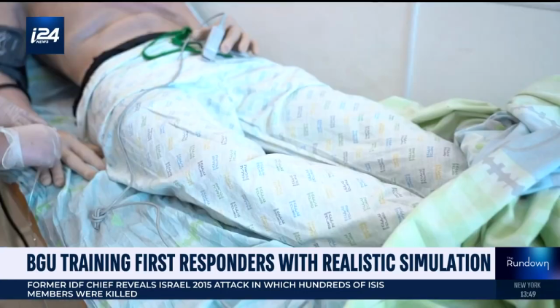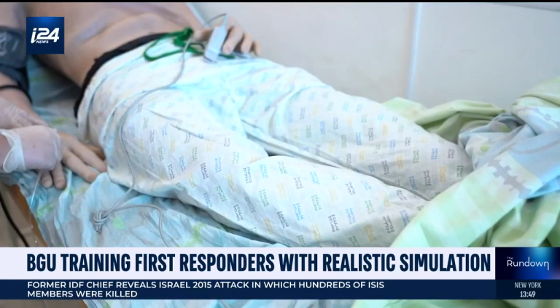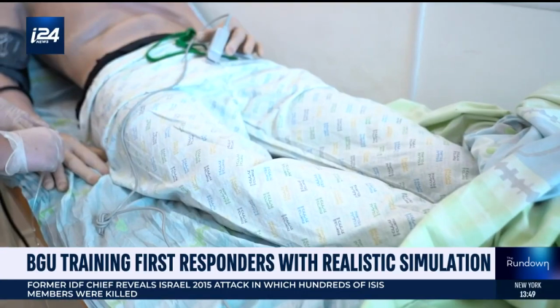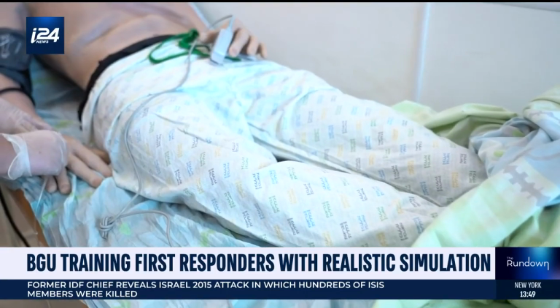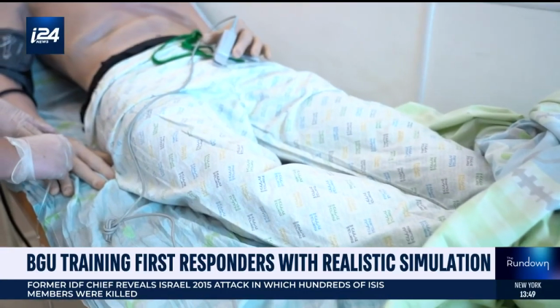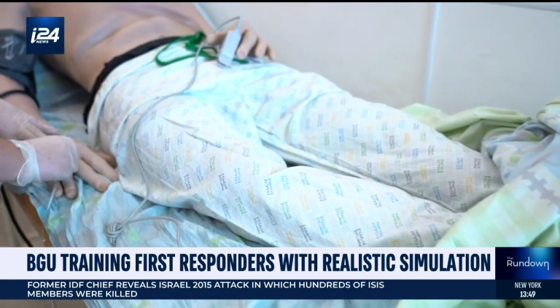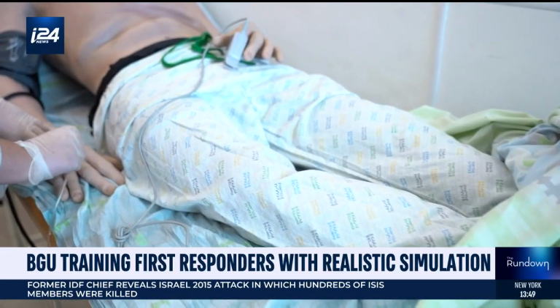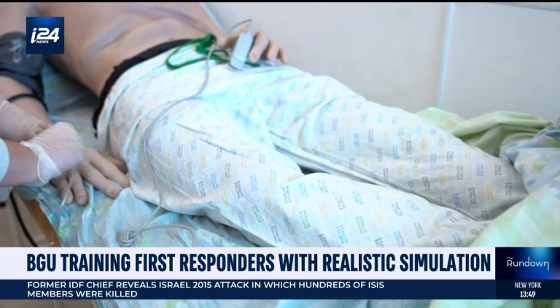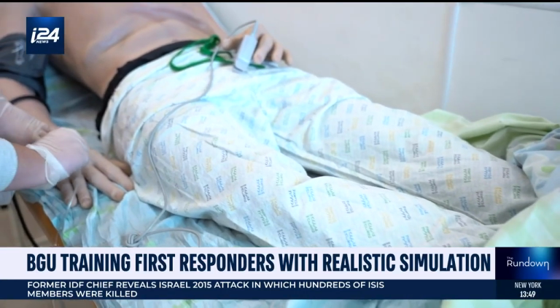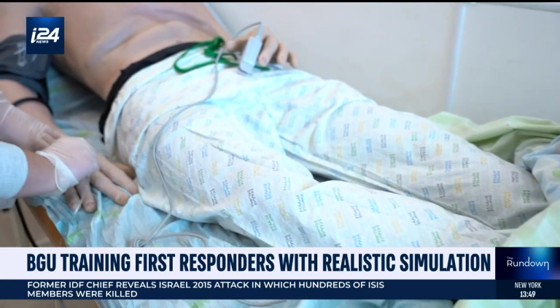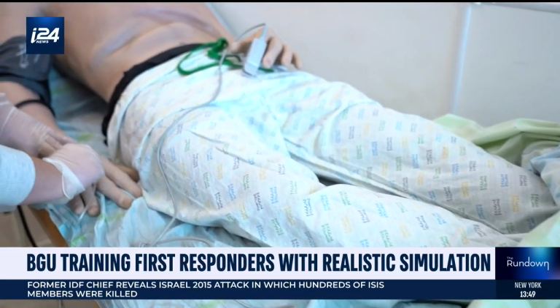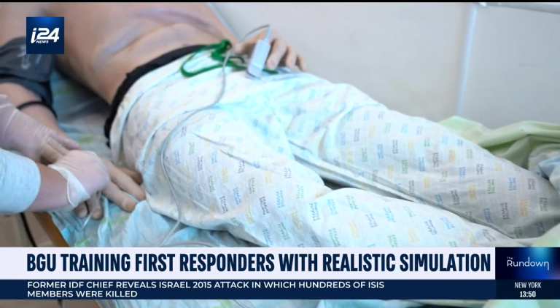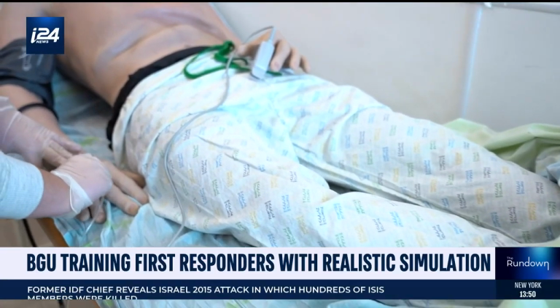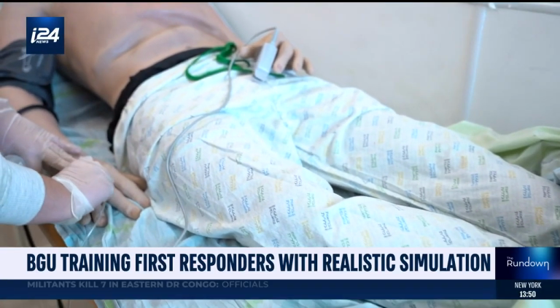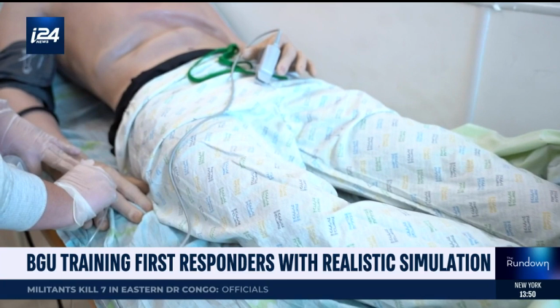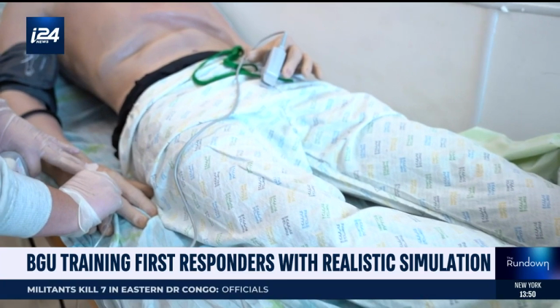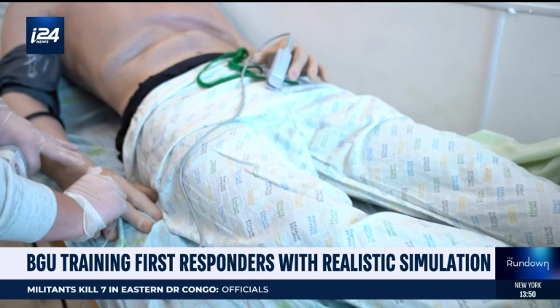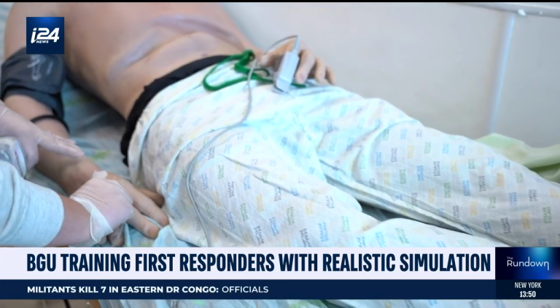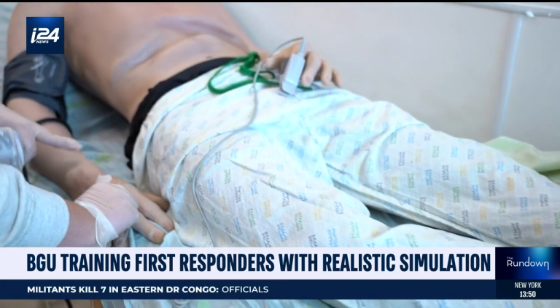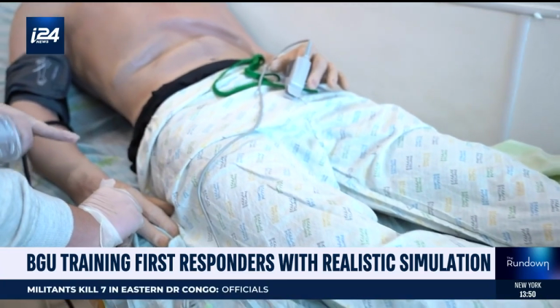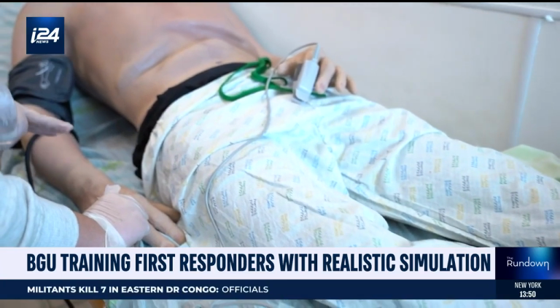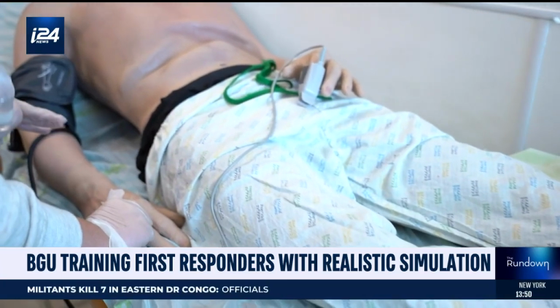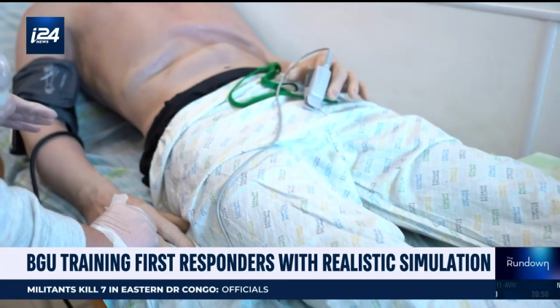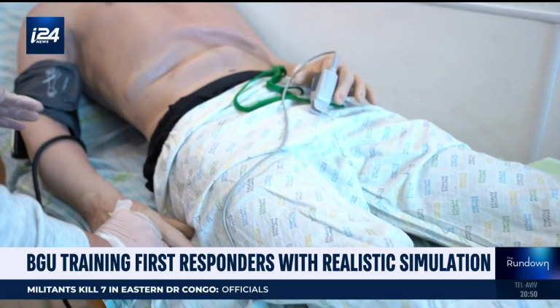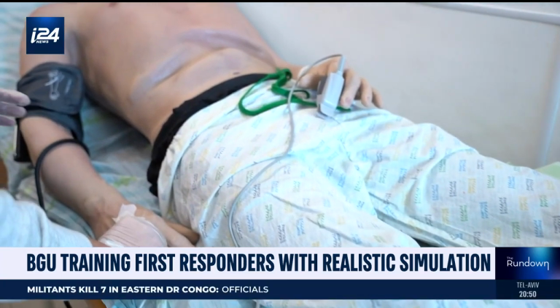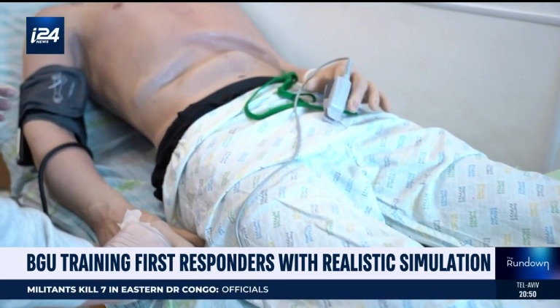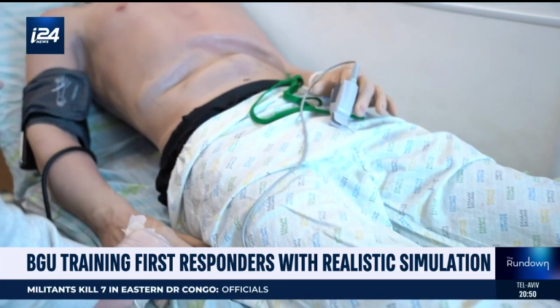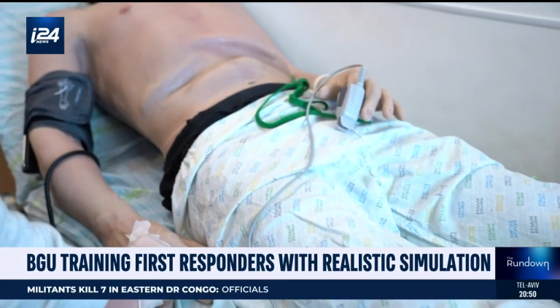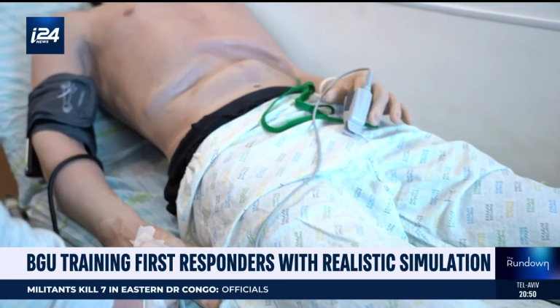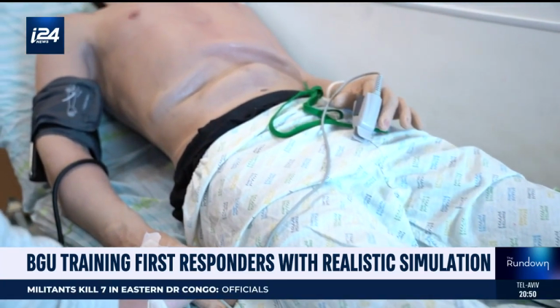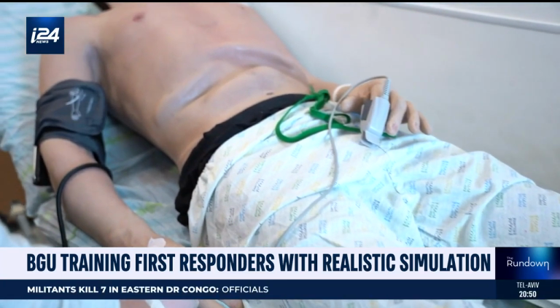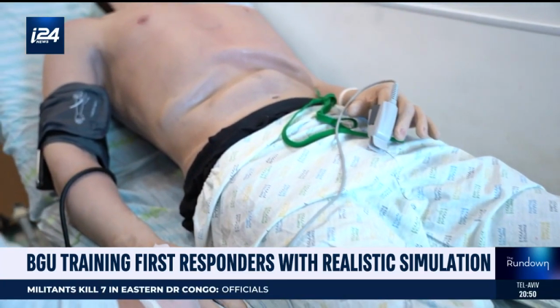The patient's acting is admittedly a little plastic because he's made of silicone. Despite that, he's no dummy.